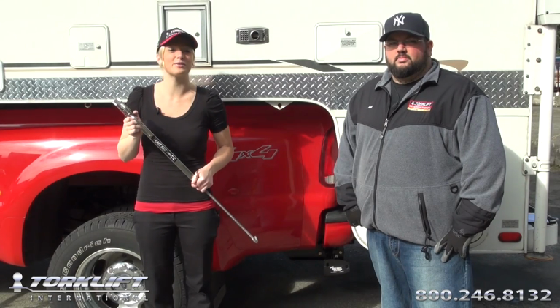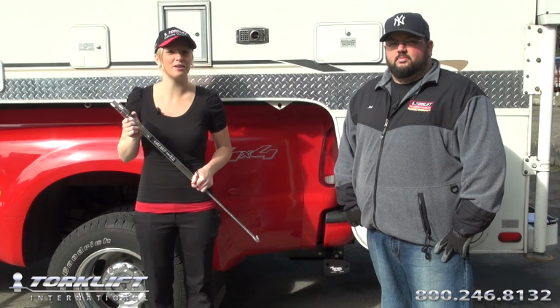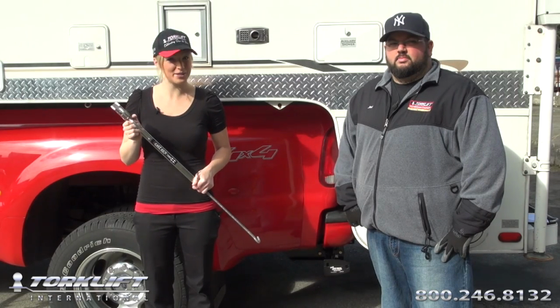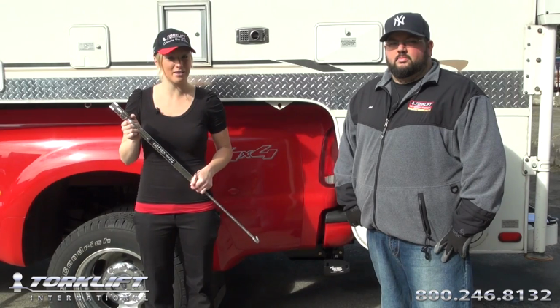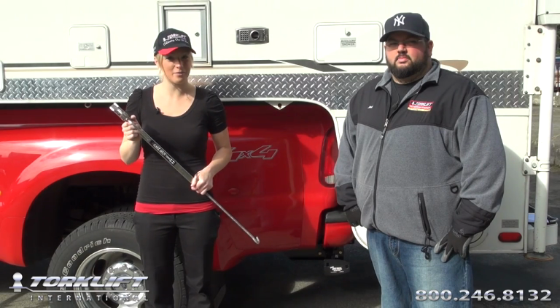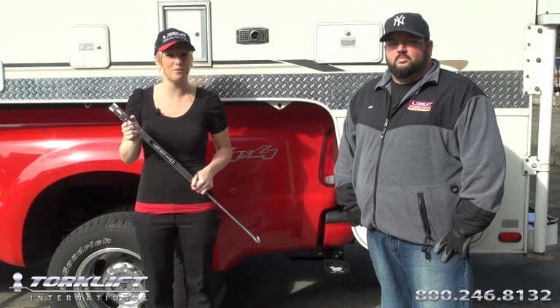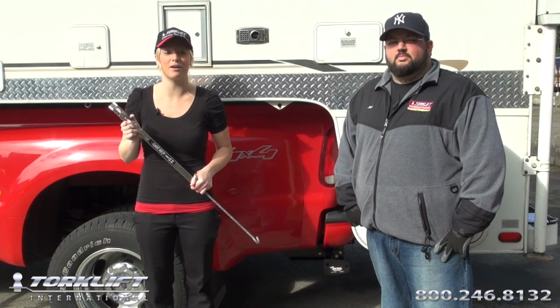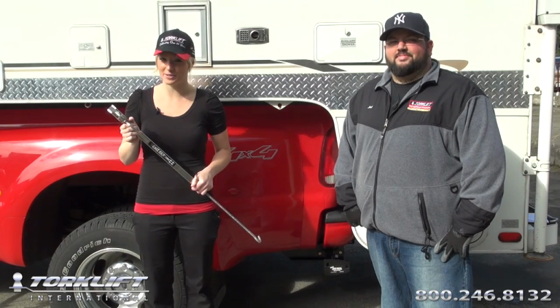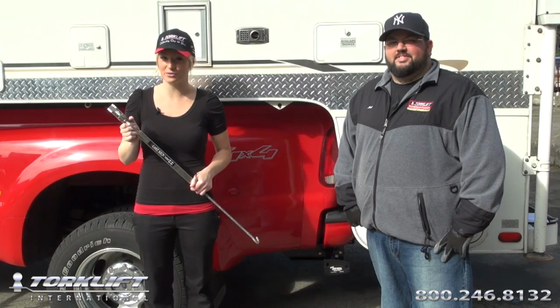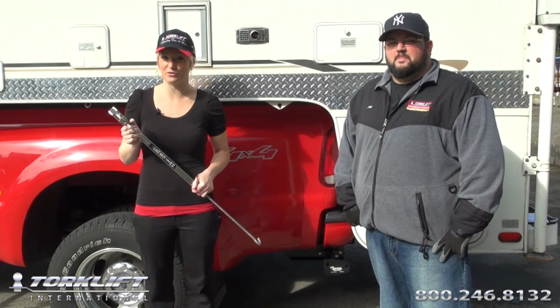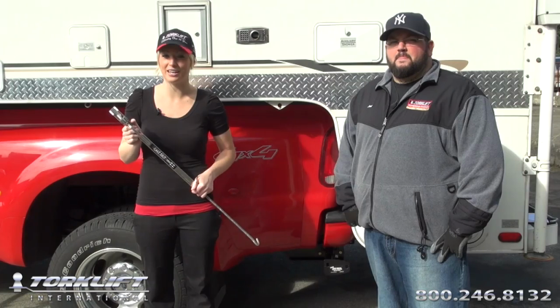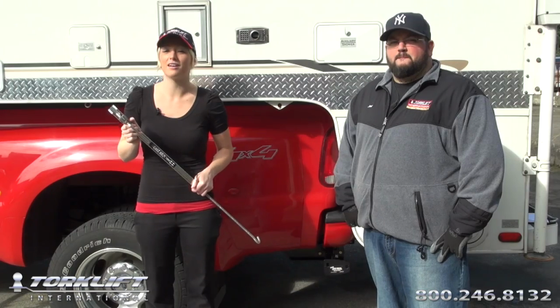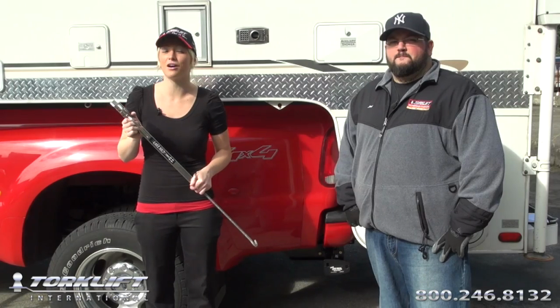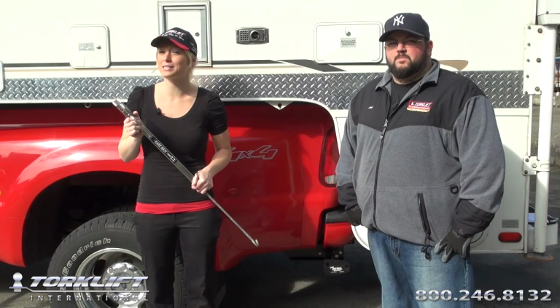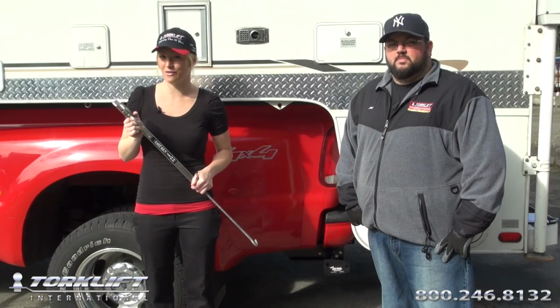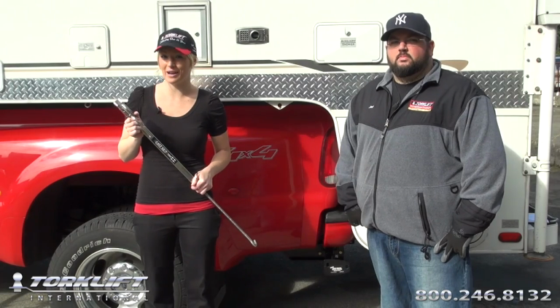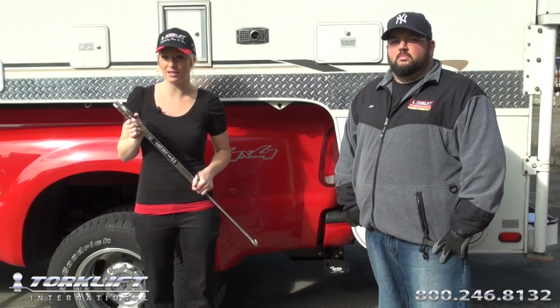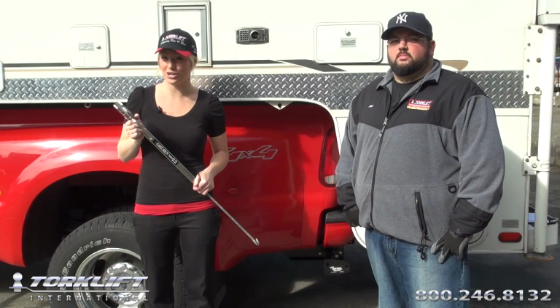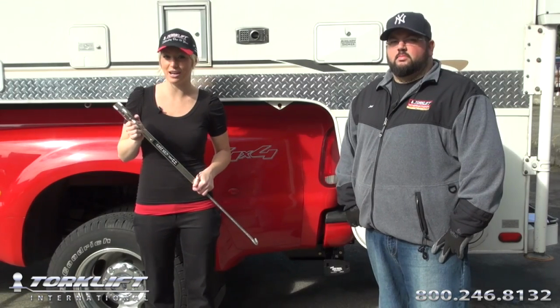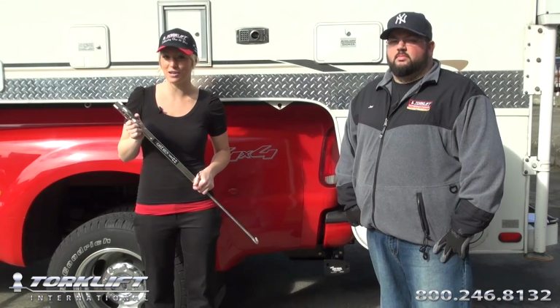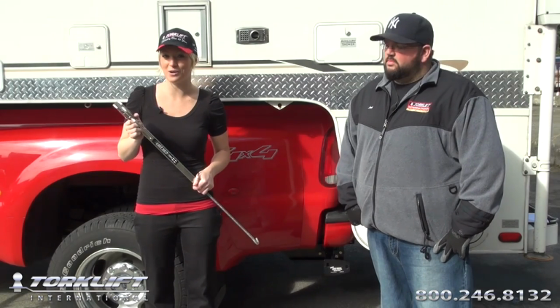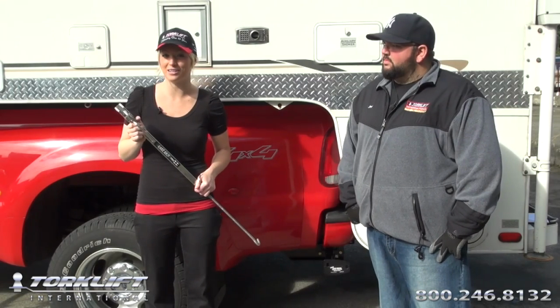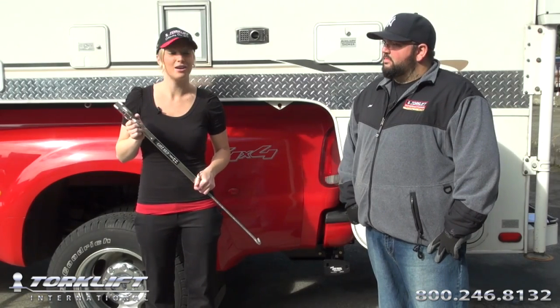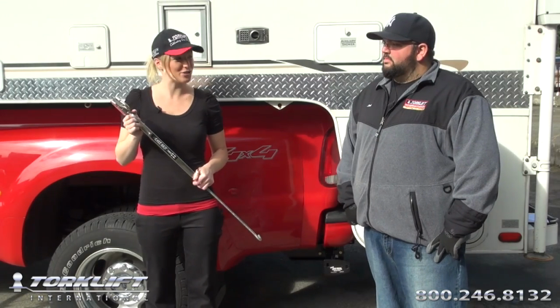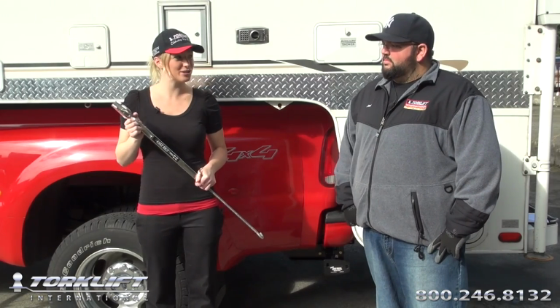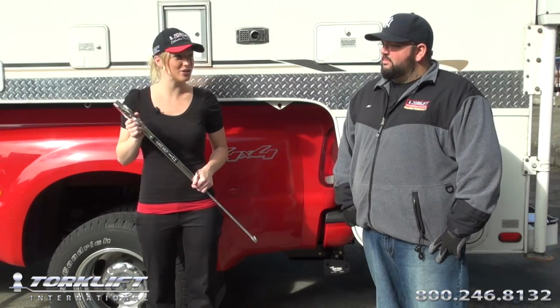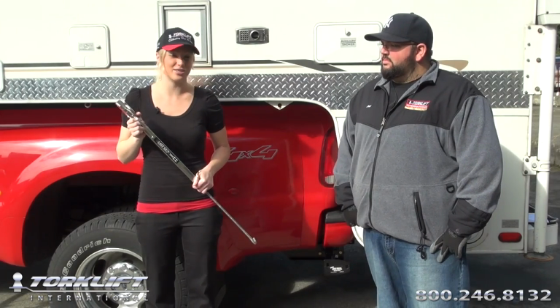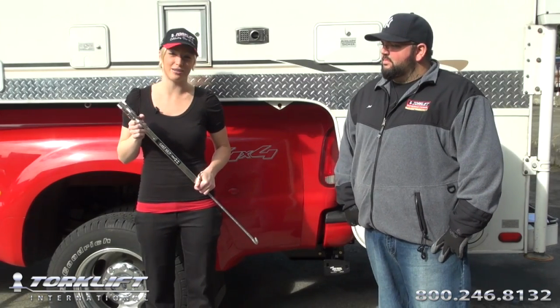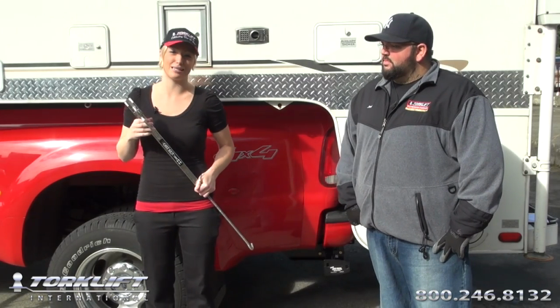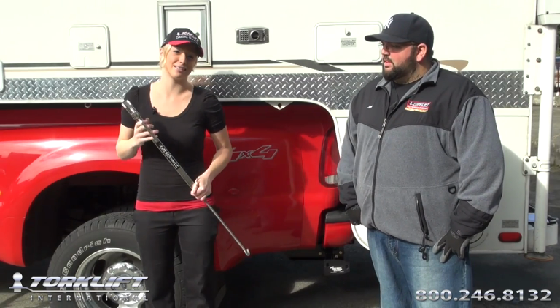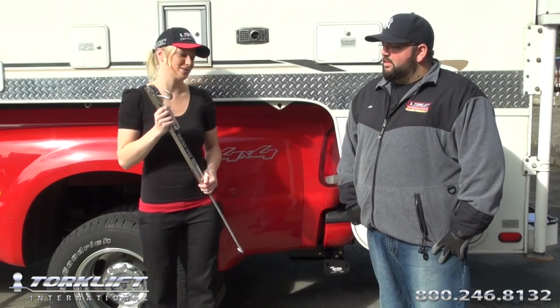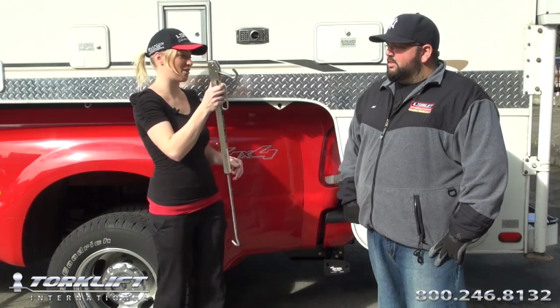It's 100% lockable, 100% tool-free, and as always, it's covered by a legendary lifetime warranty. And Joel's going to show us just how easy it is to install.